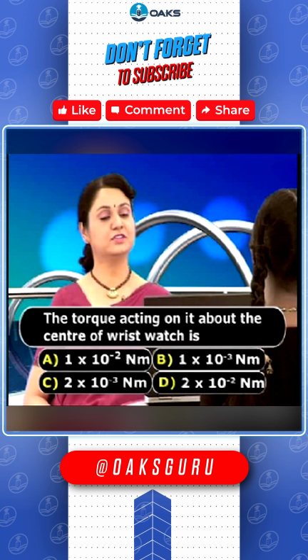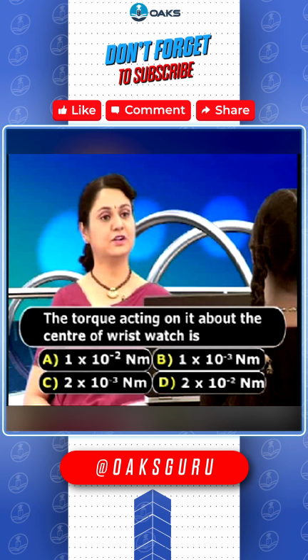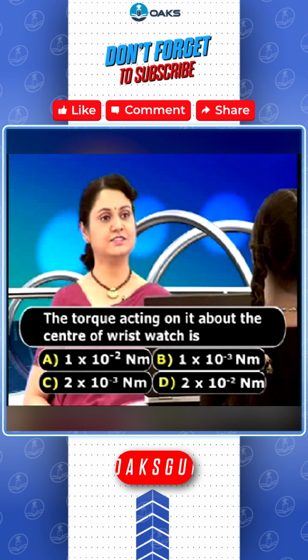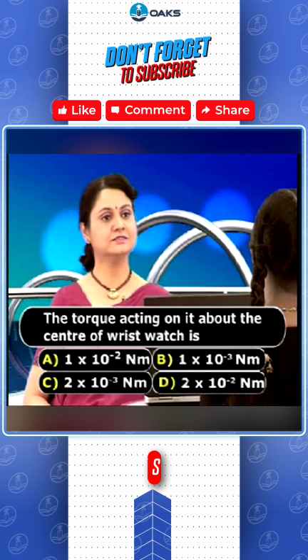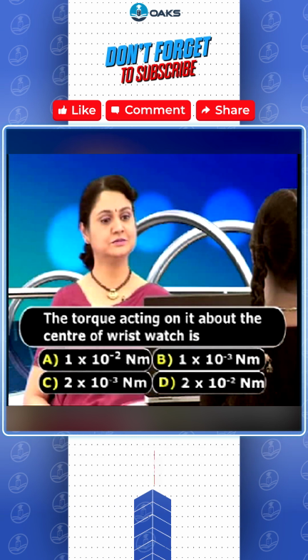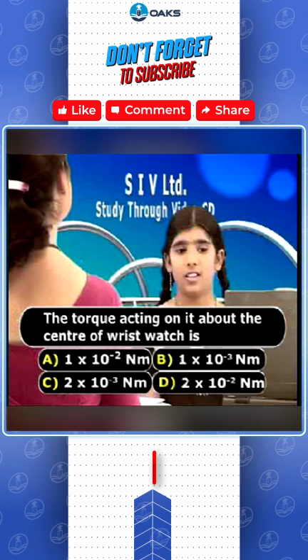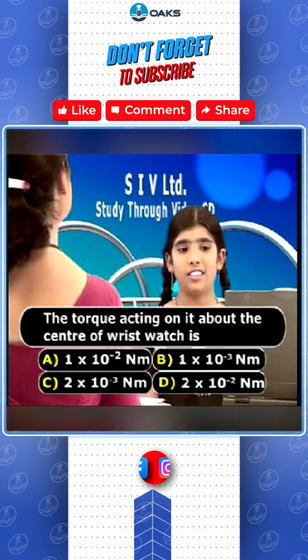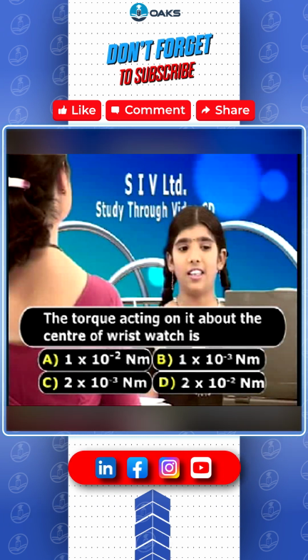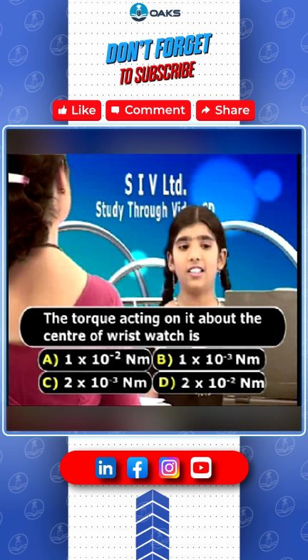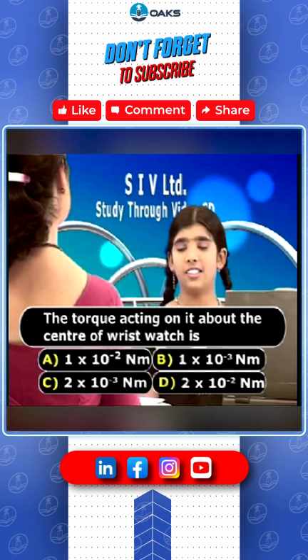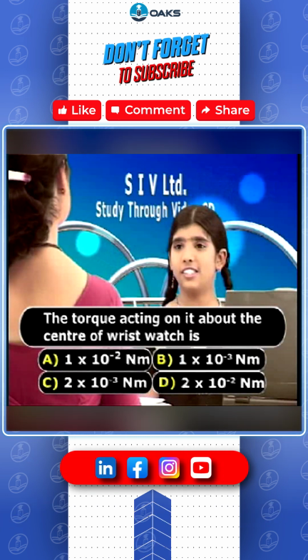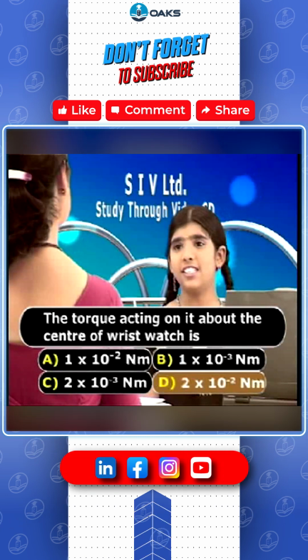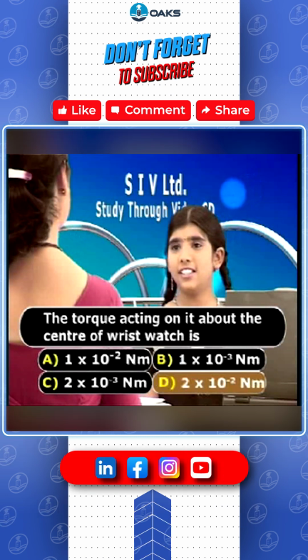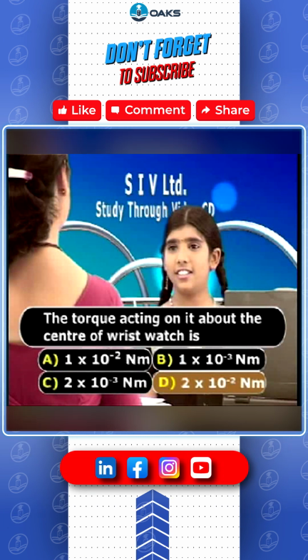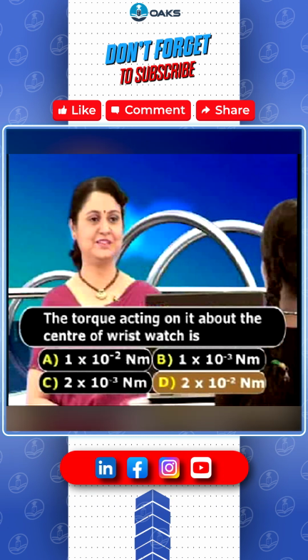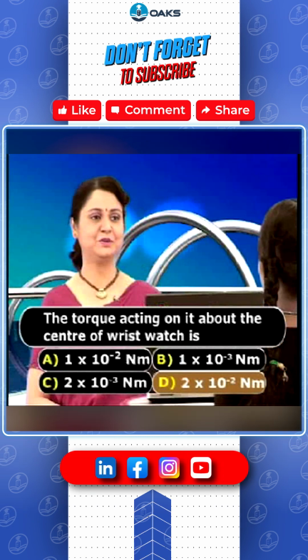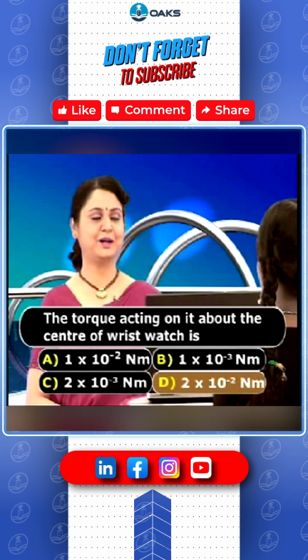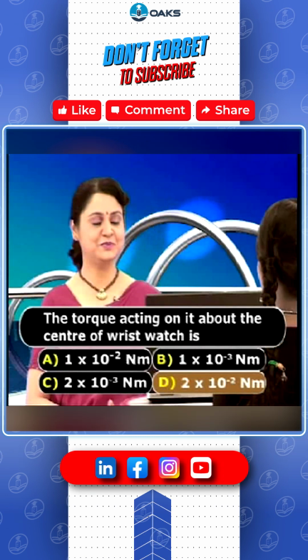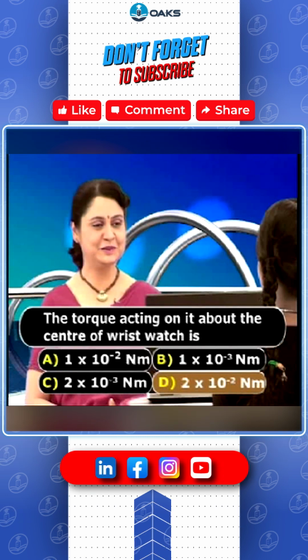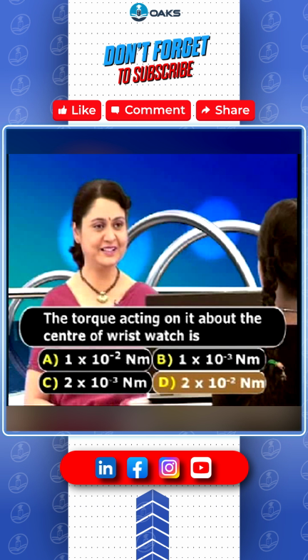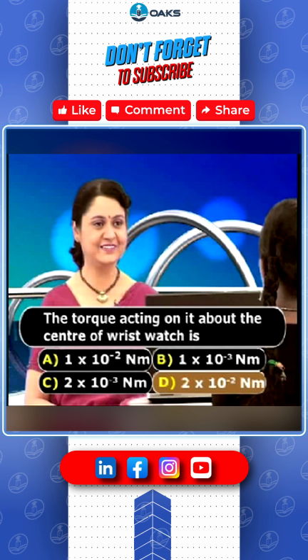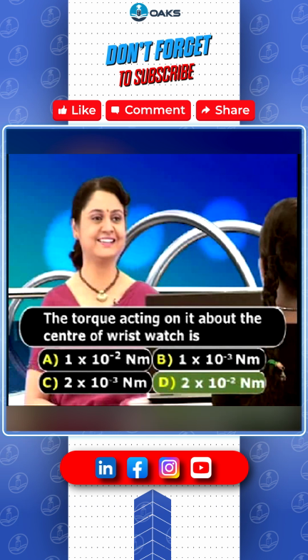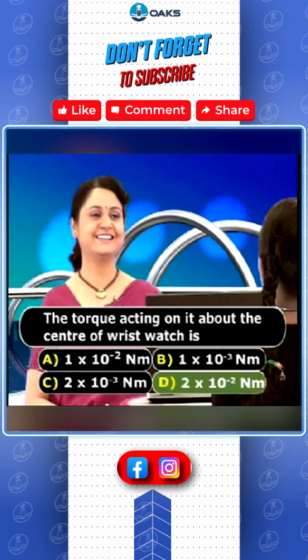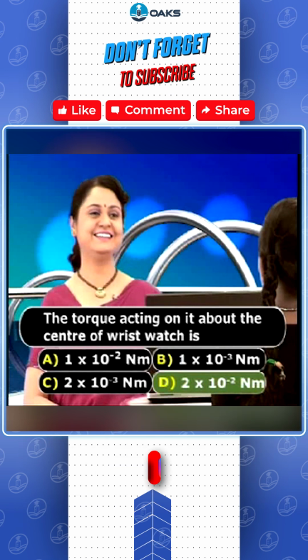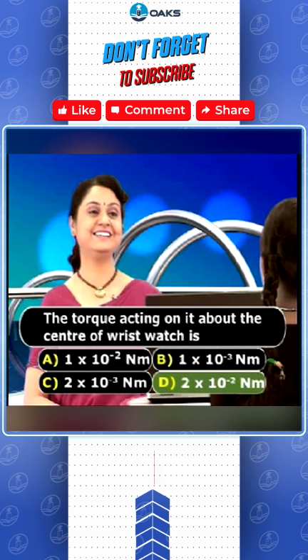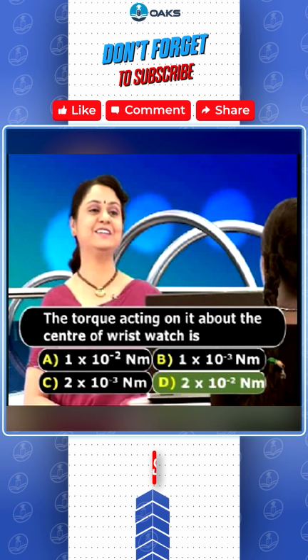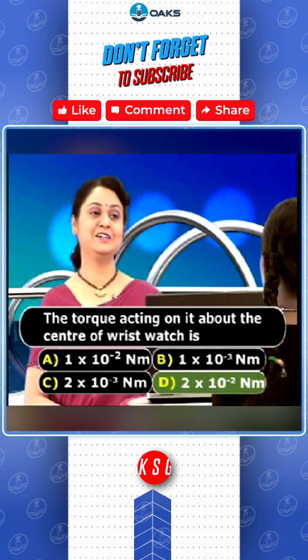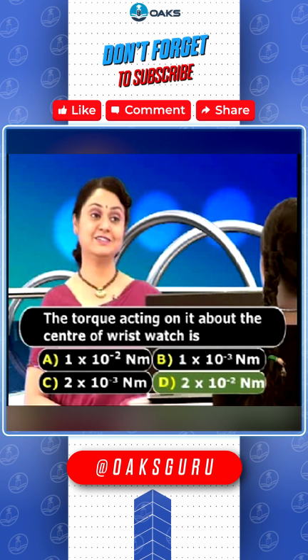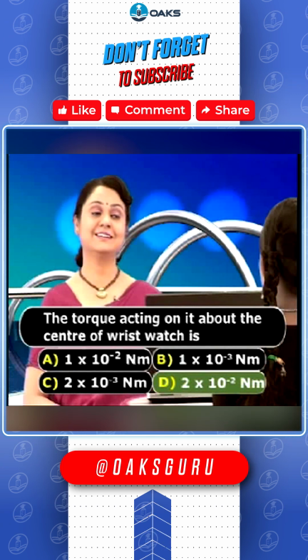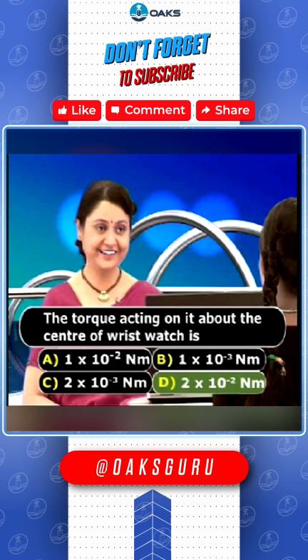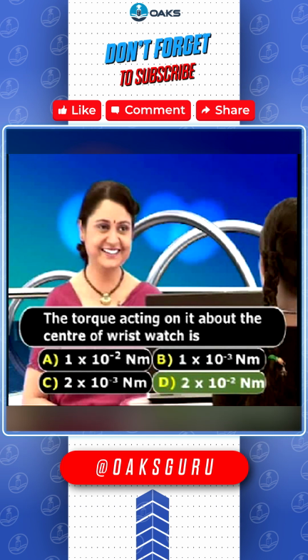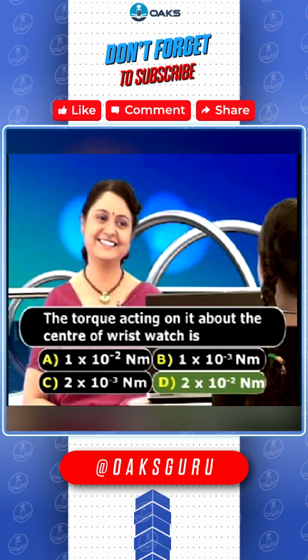Okay Veena, what is your answer? I think it is D. Veena, you are absolutely correct. D is the right answer.